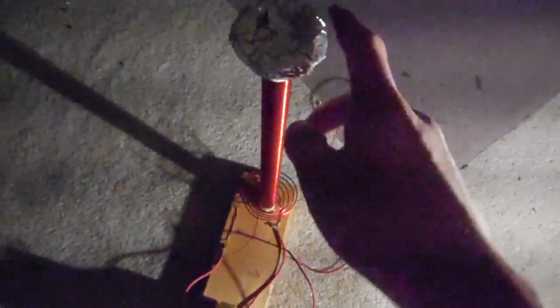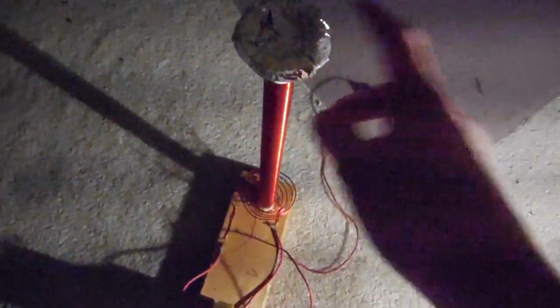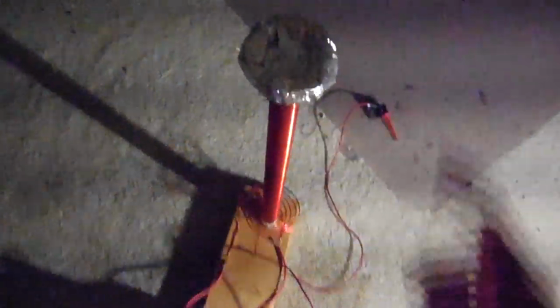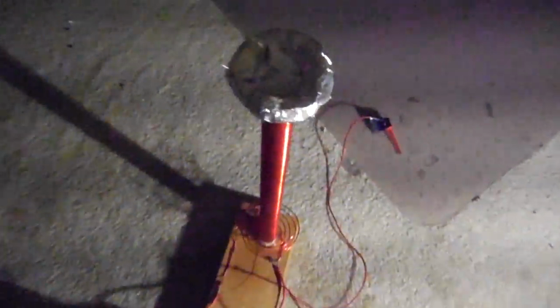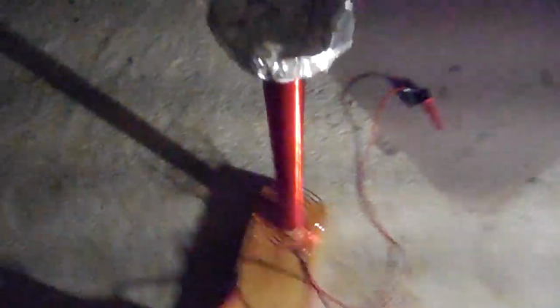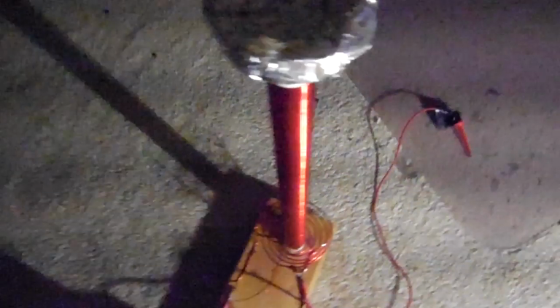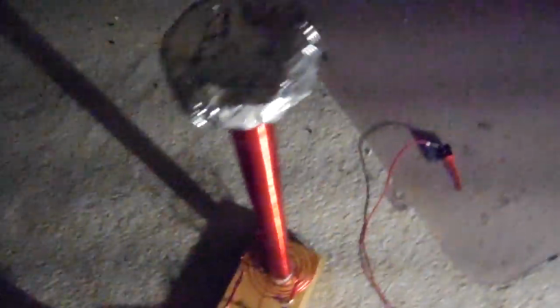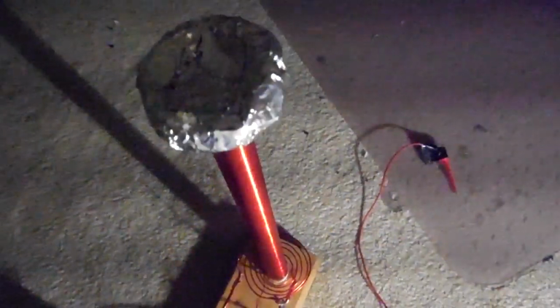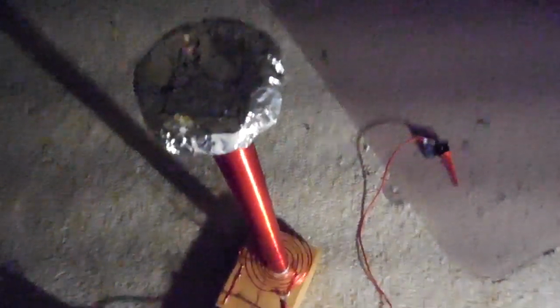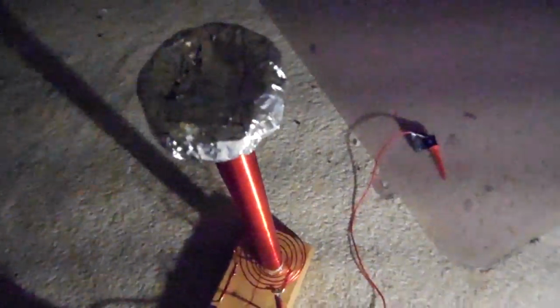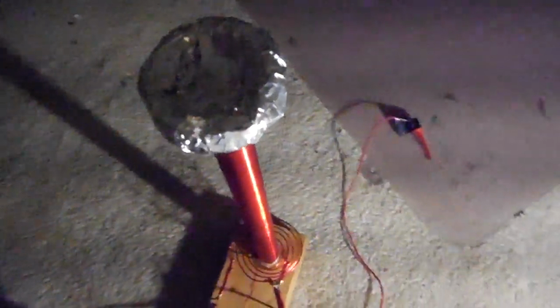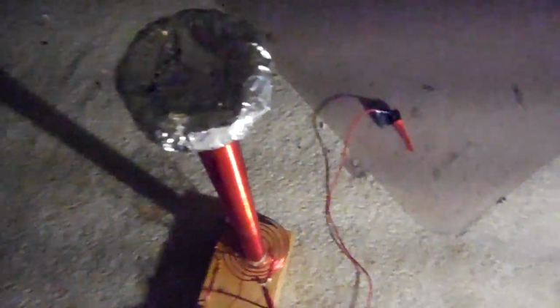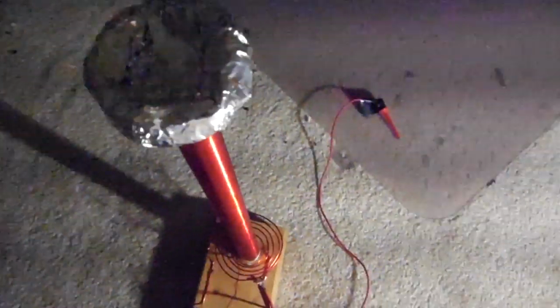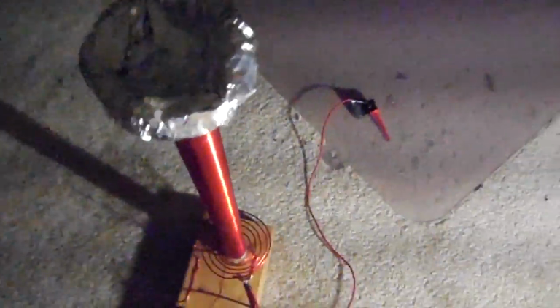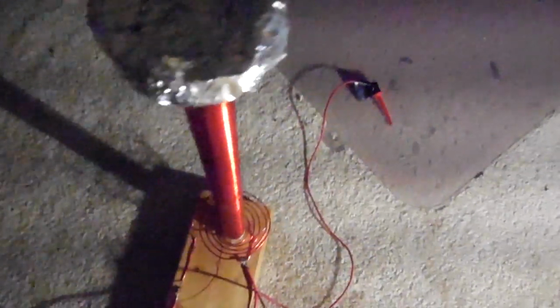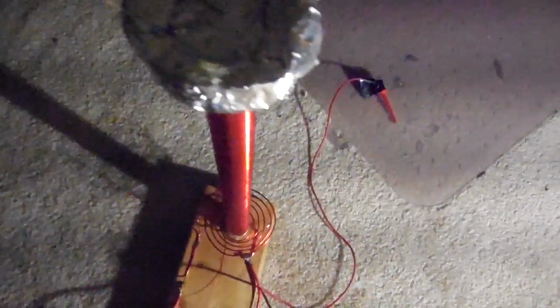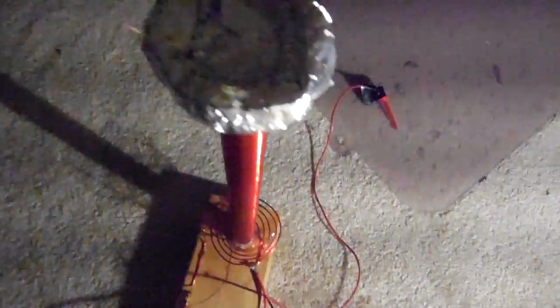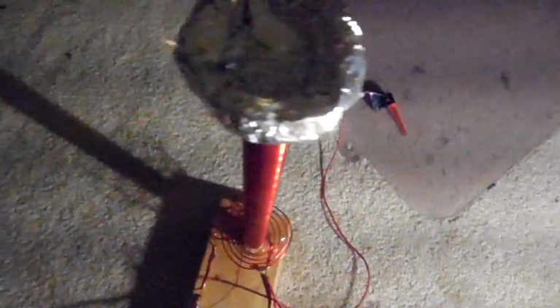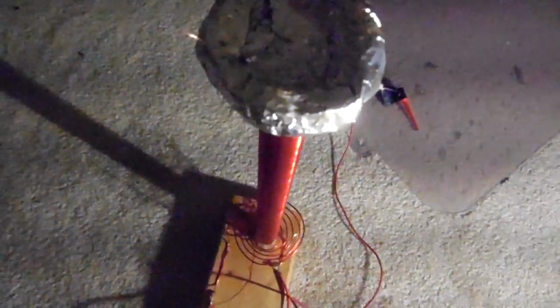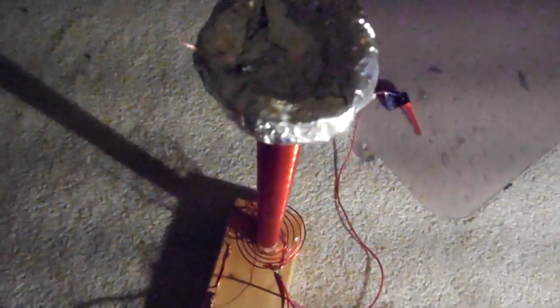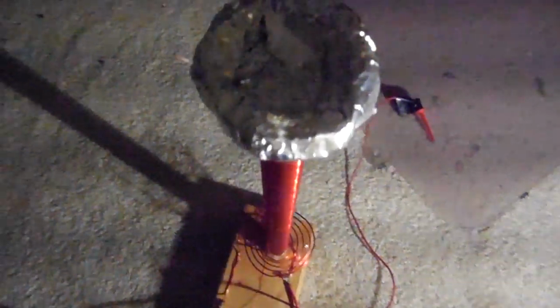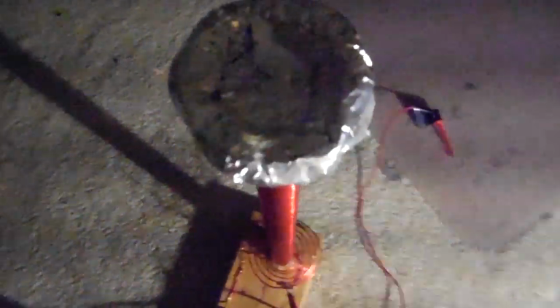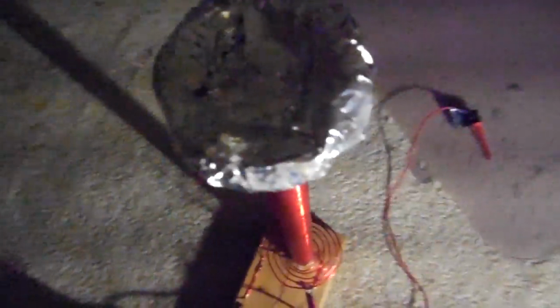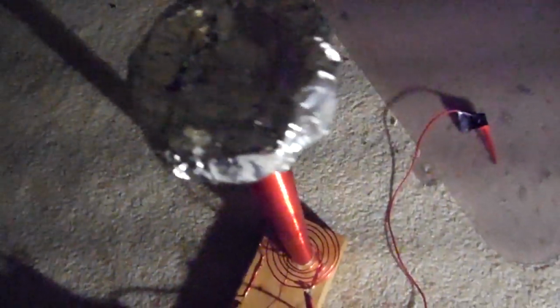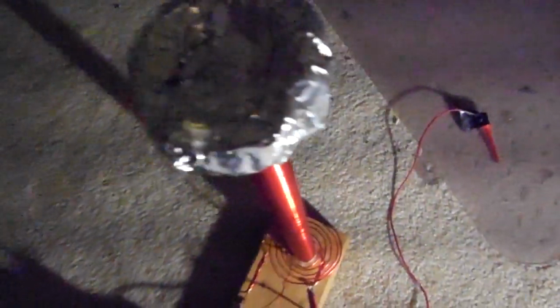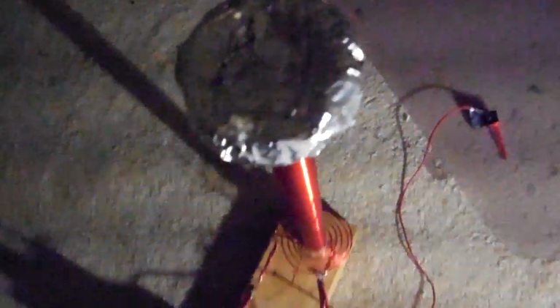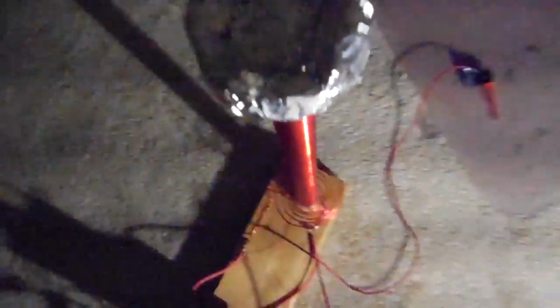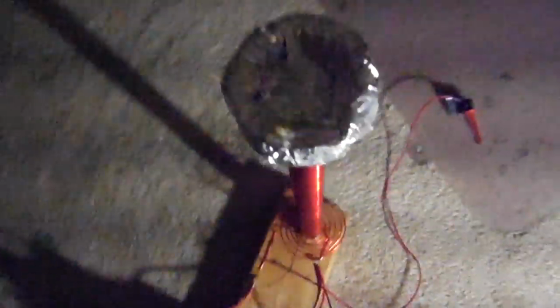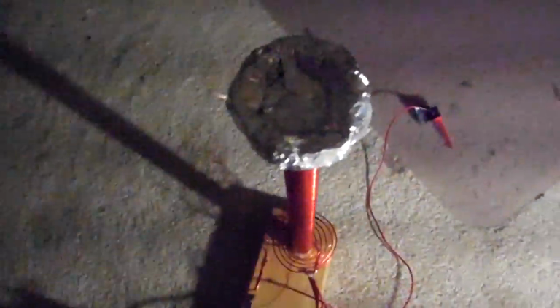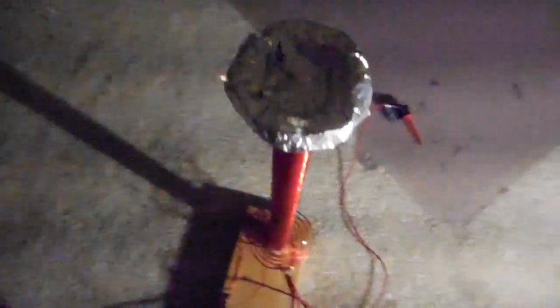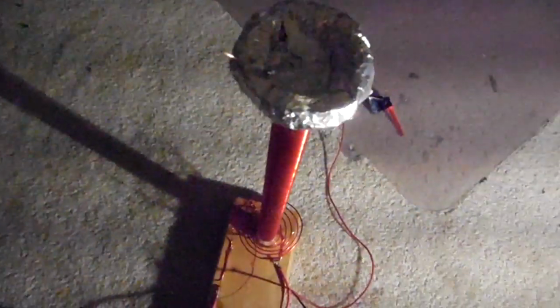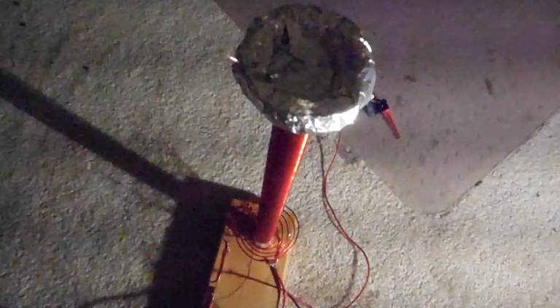A fake toroid — it doesn't really serve any purpose since it's not hollow. It's just there for looks.